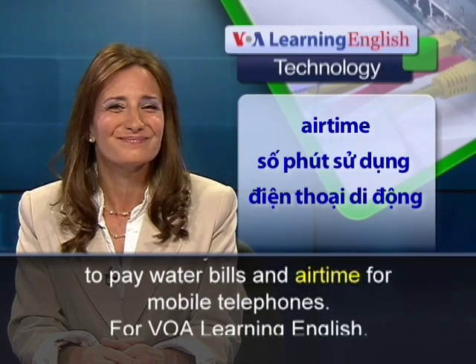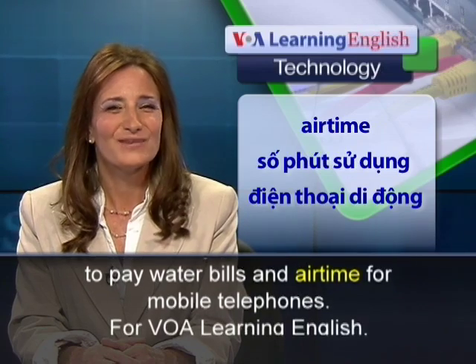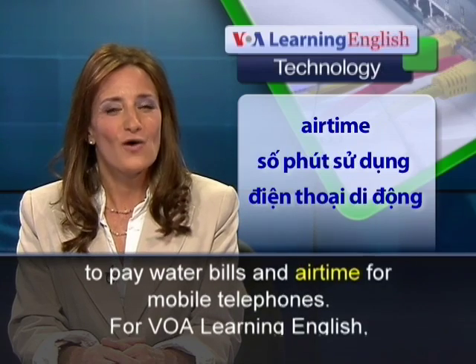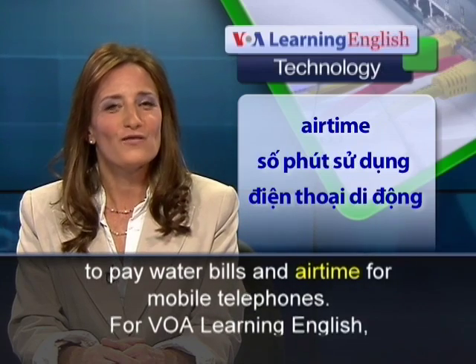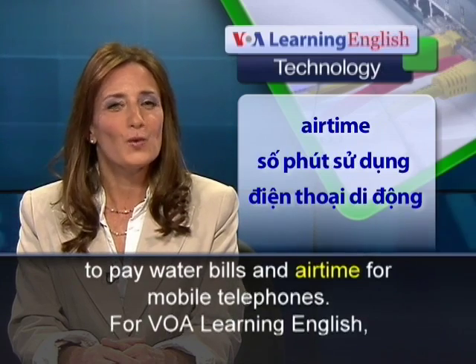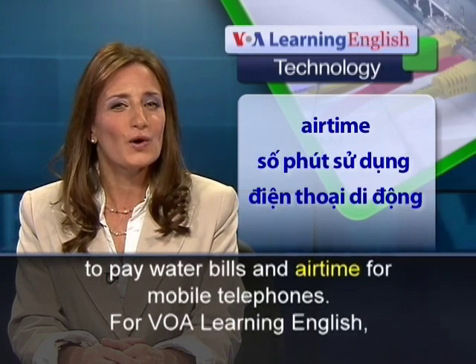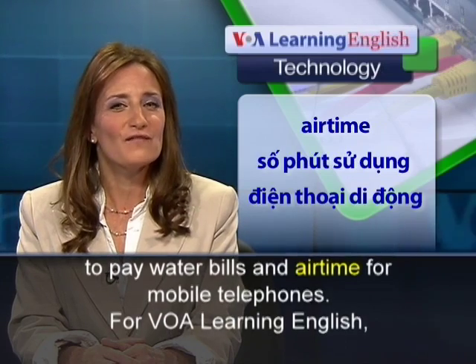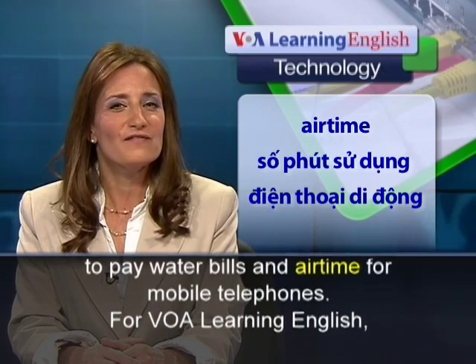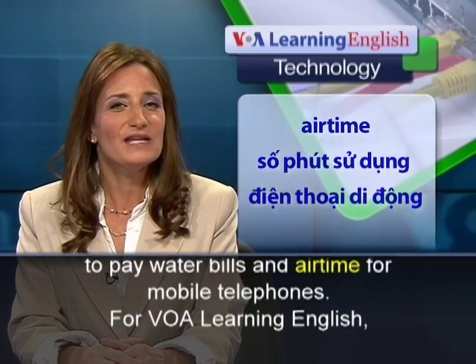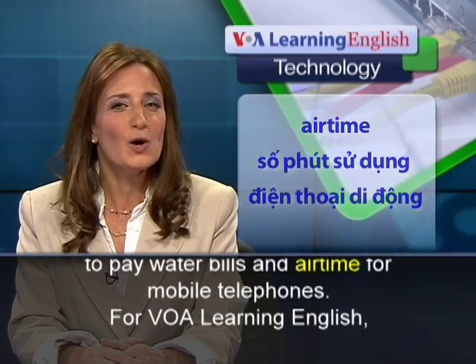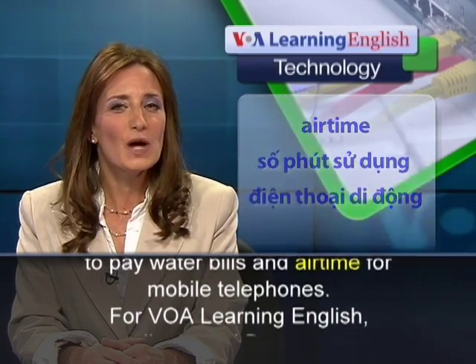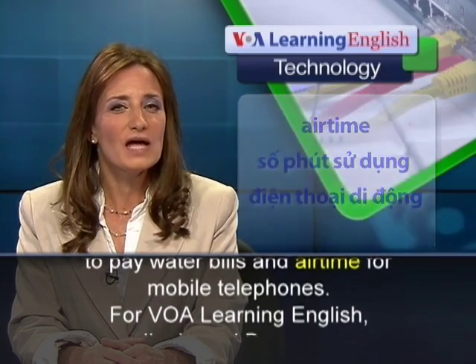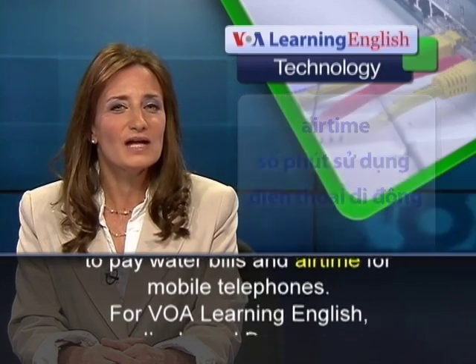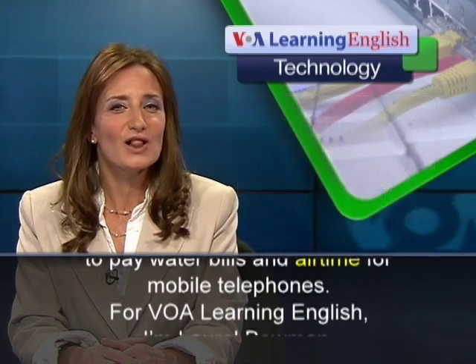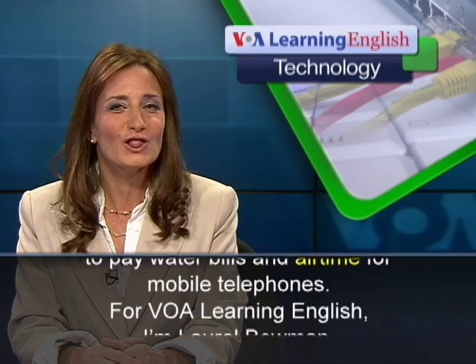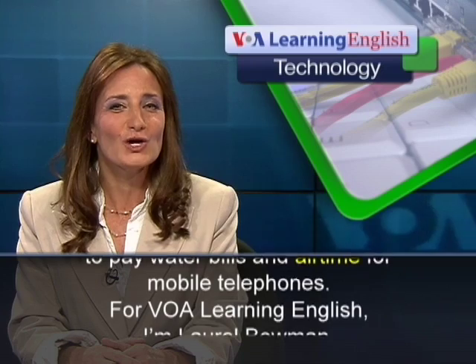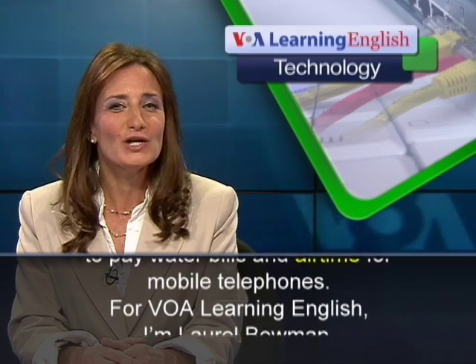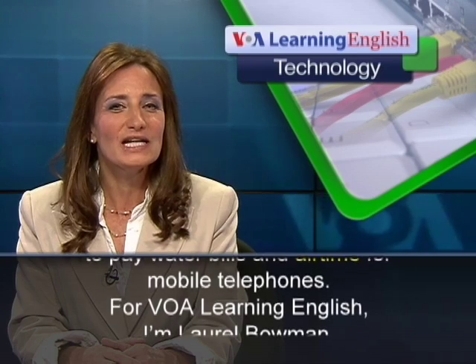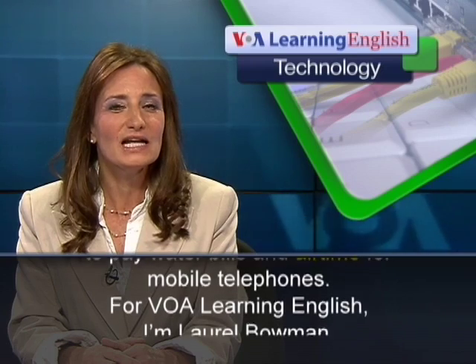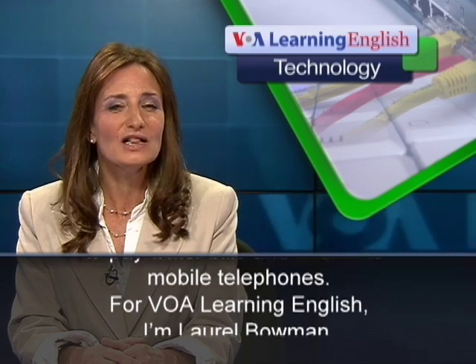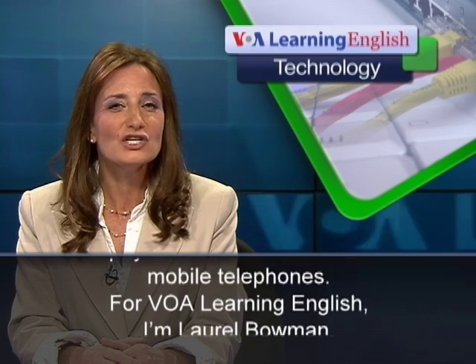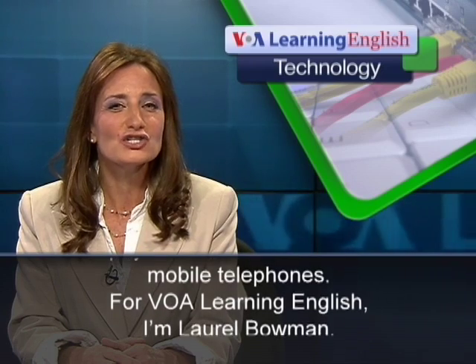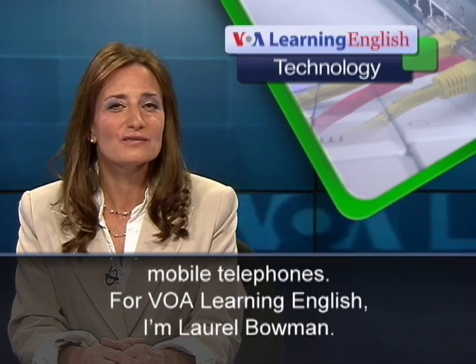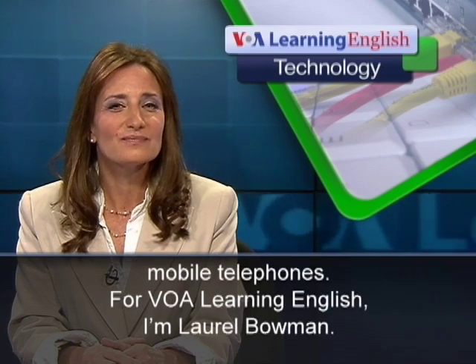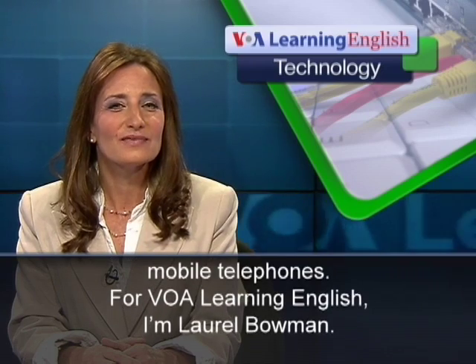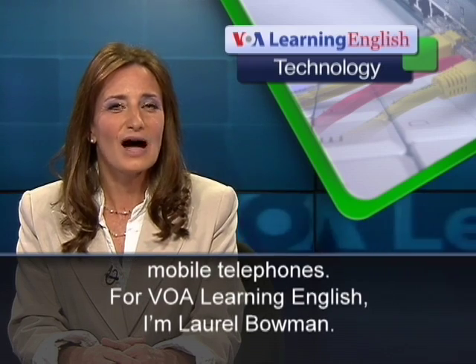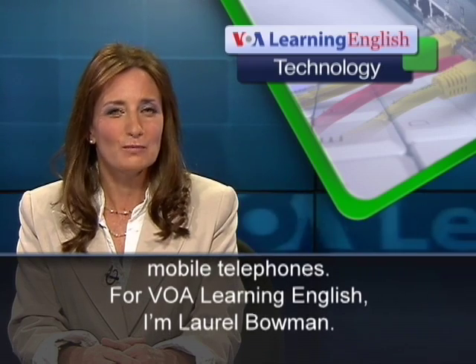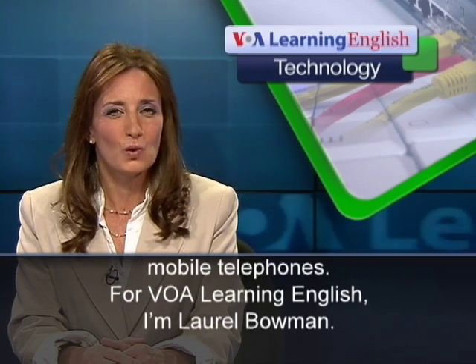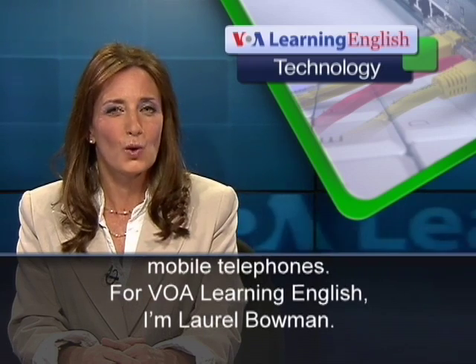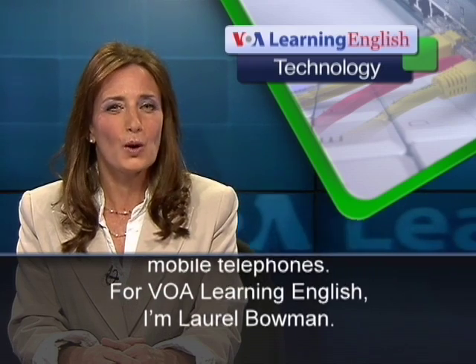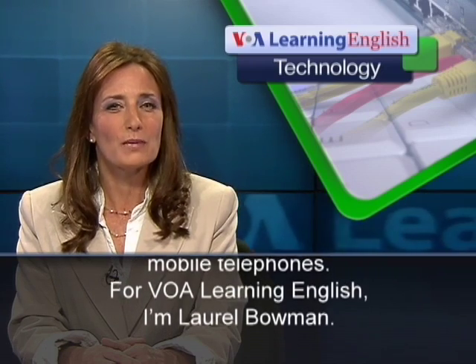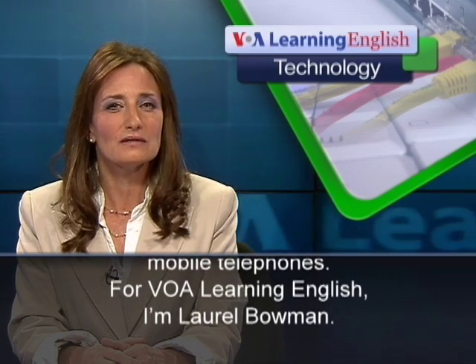For VOA Learning English, I'm Laurel Bowman.